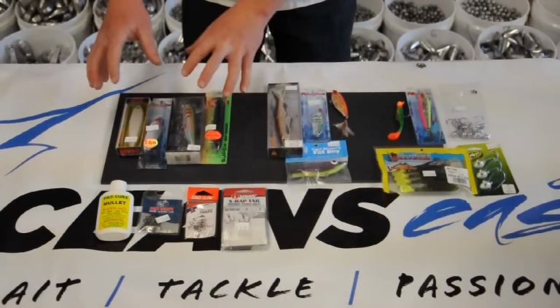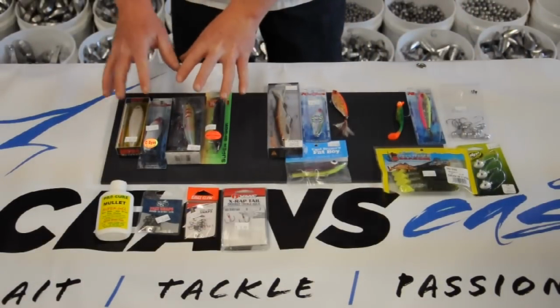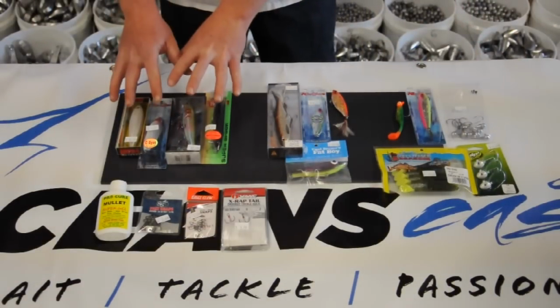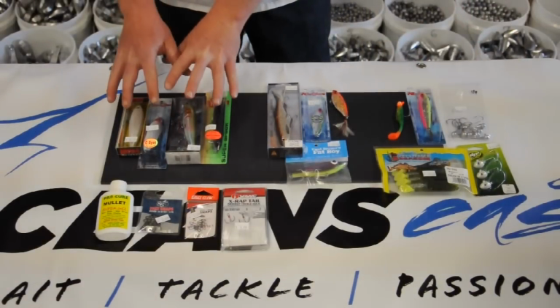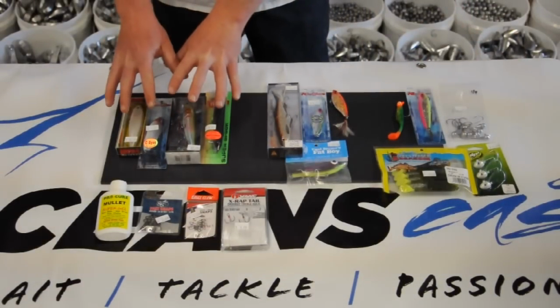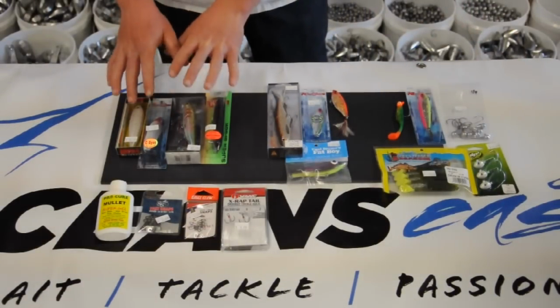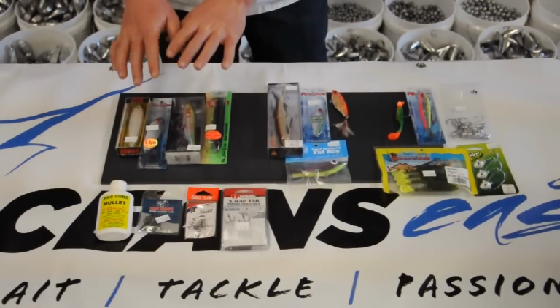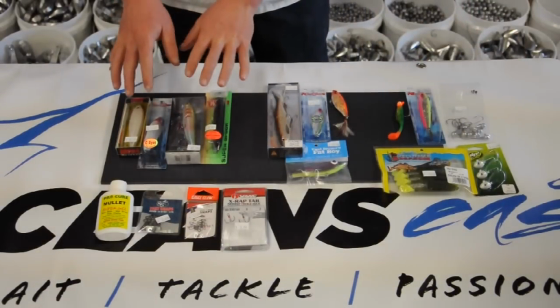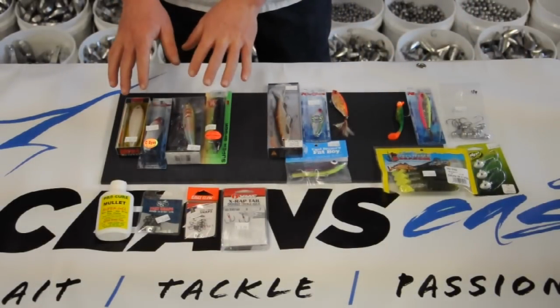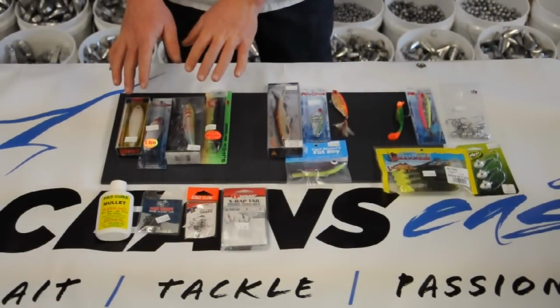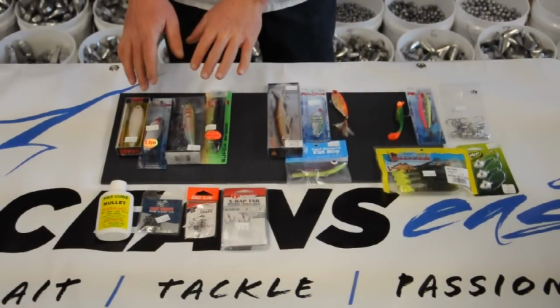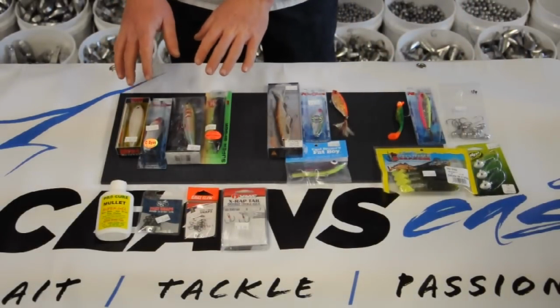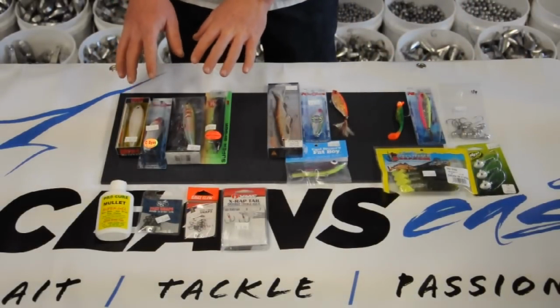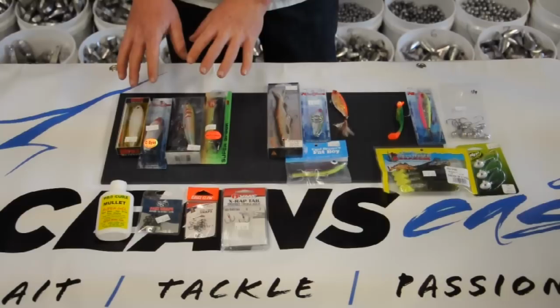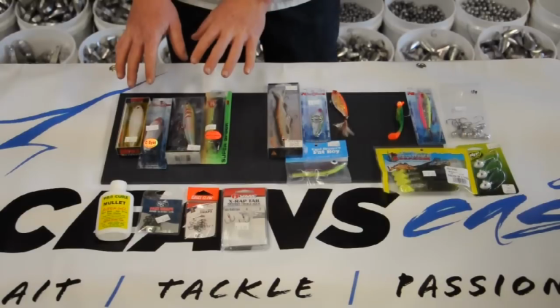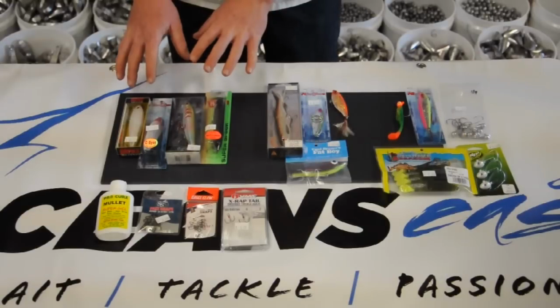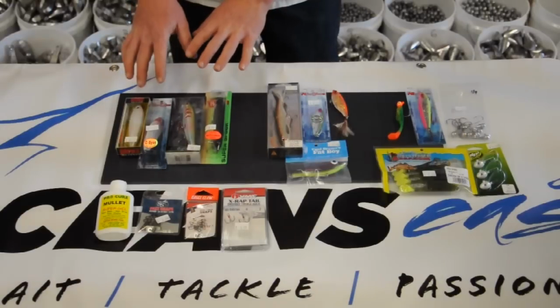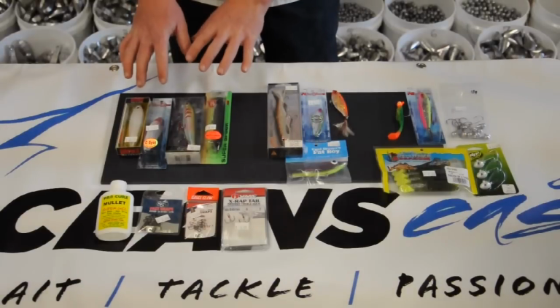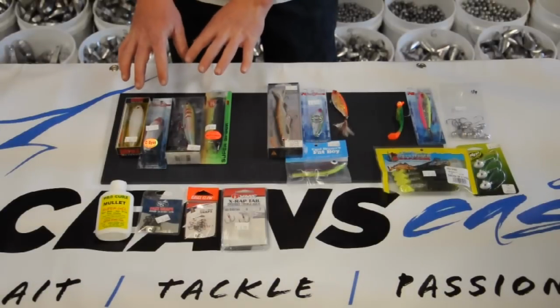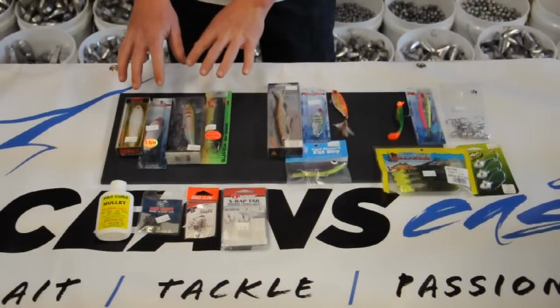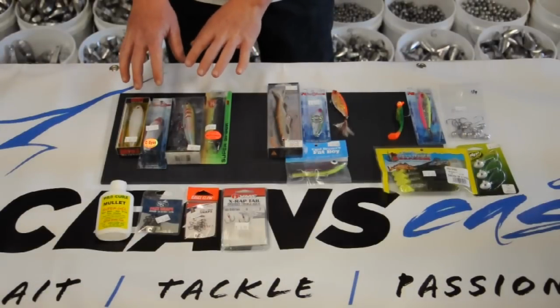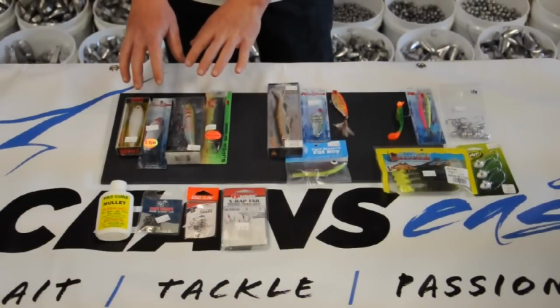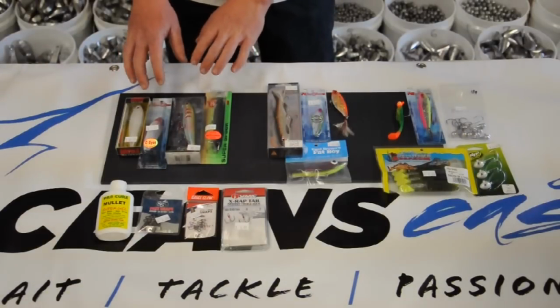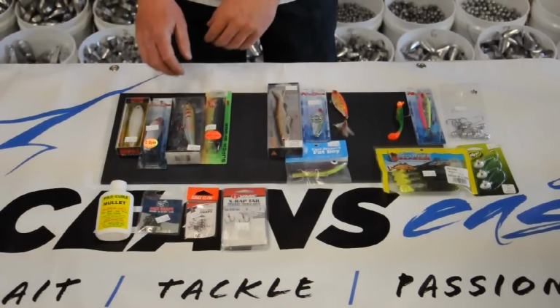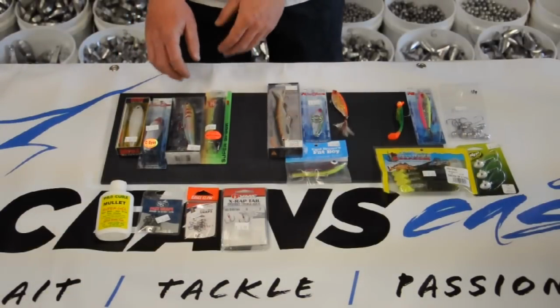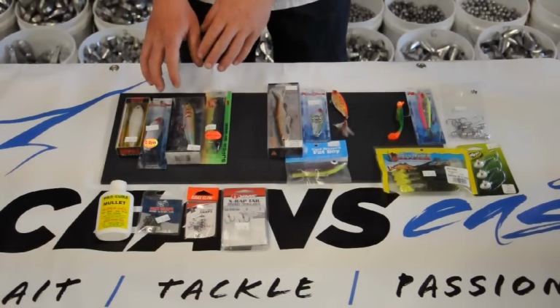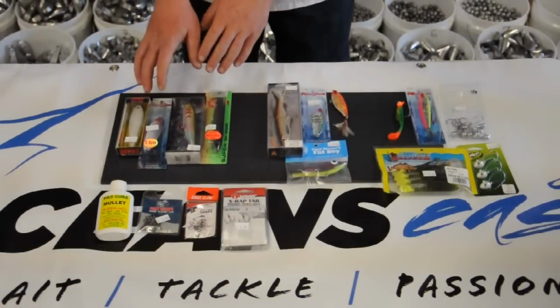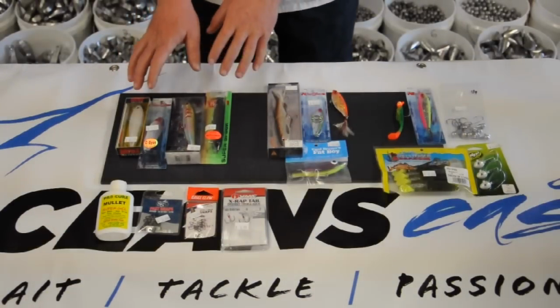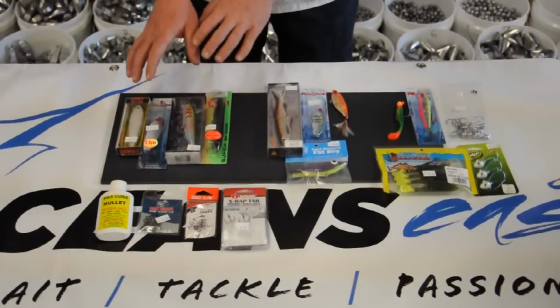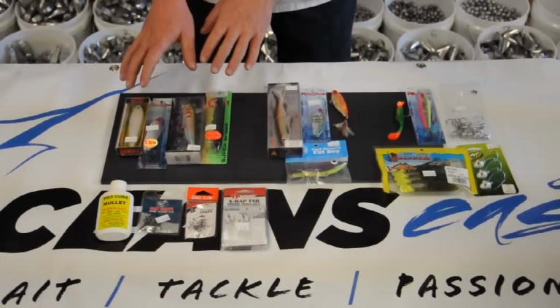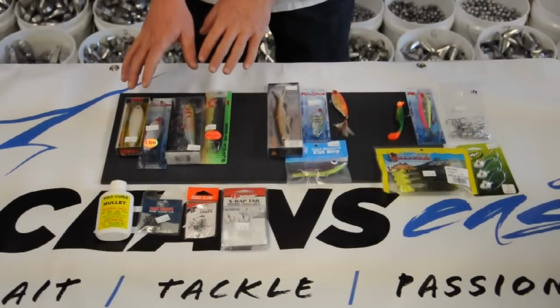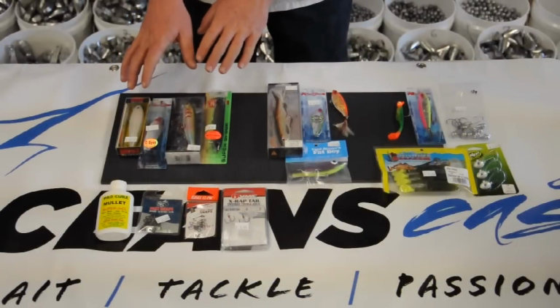A topwater lure is going to be good when the fish are more active and the water isn't as cold. We like to use a walk-the-dog lure.